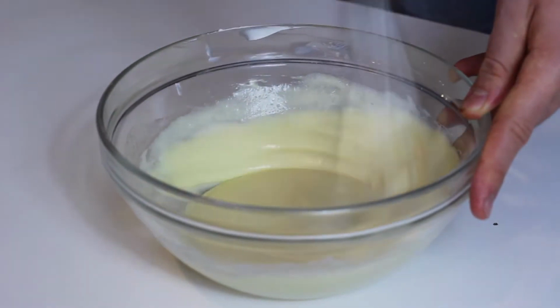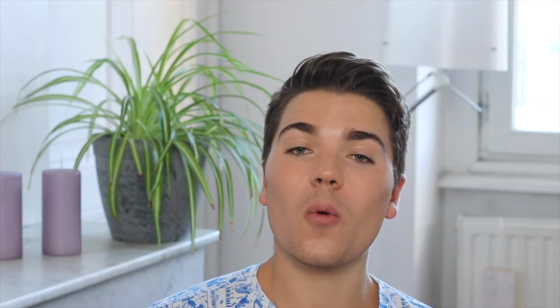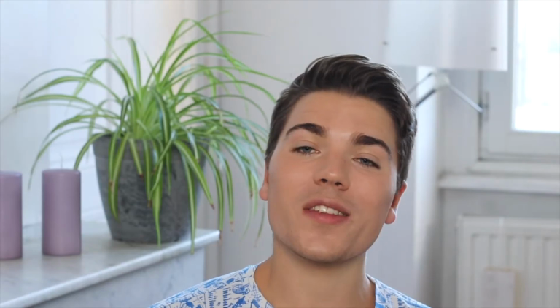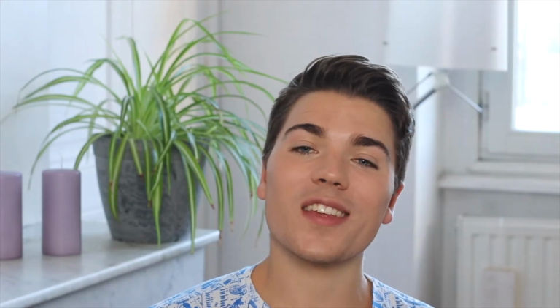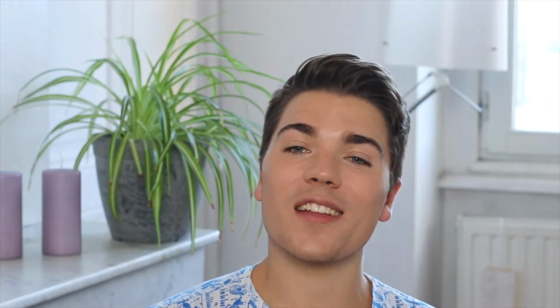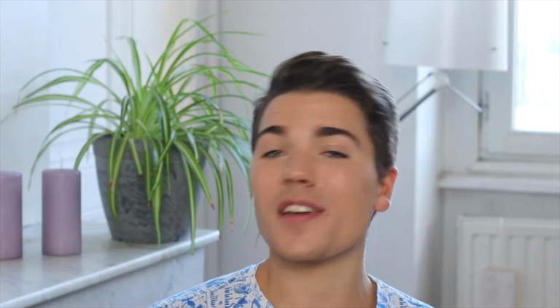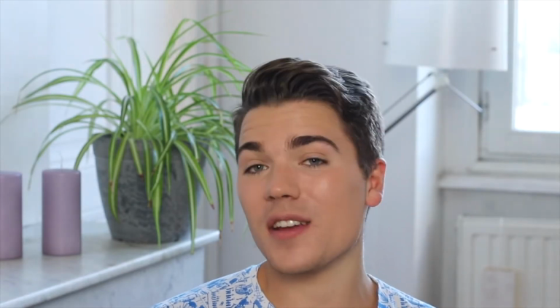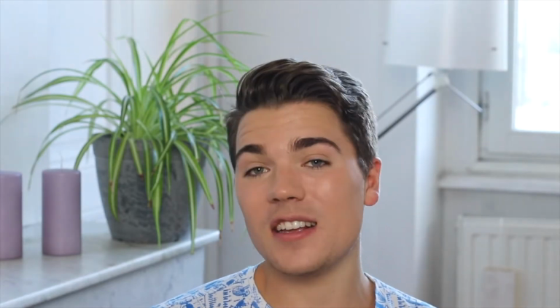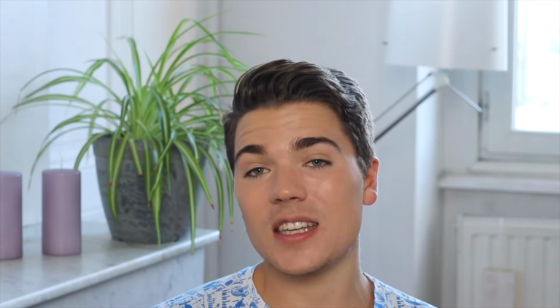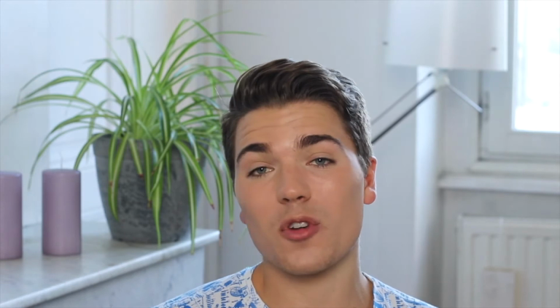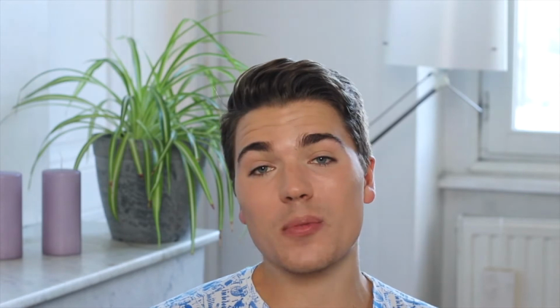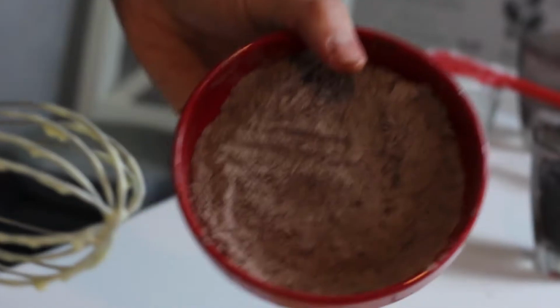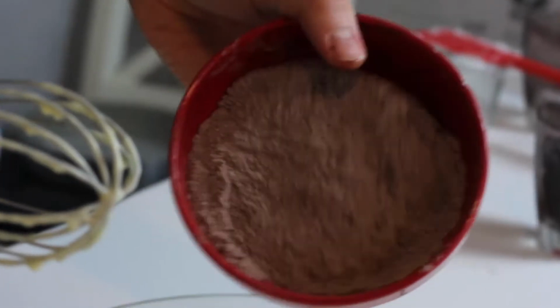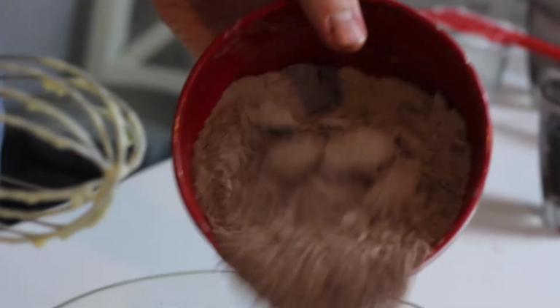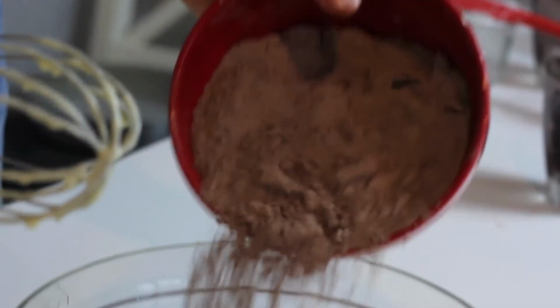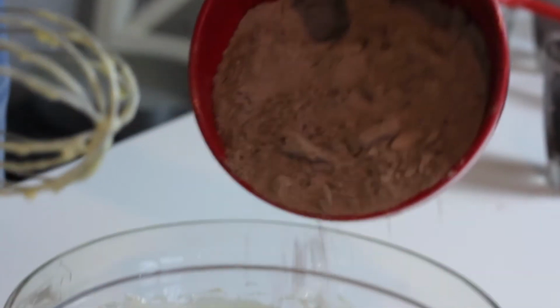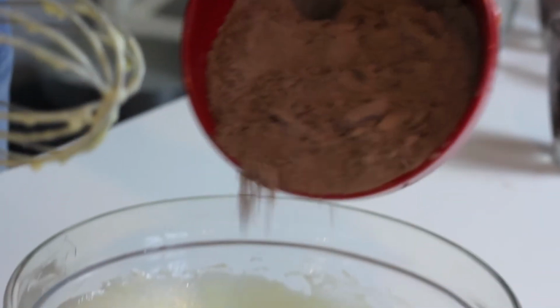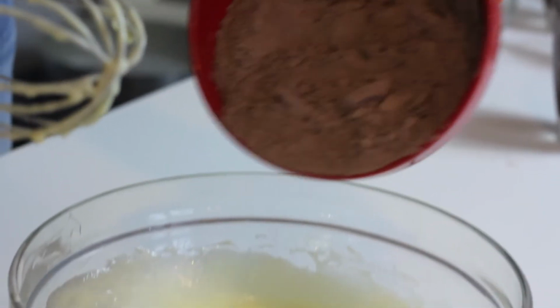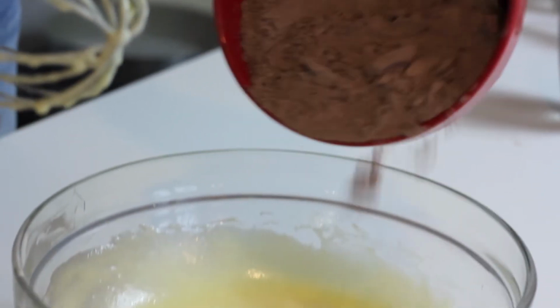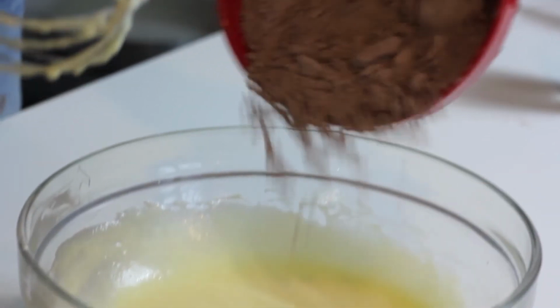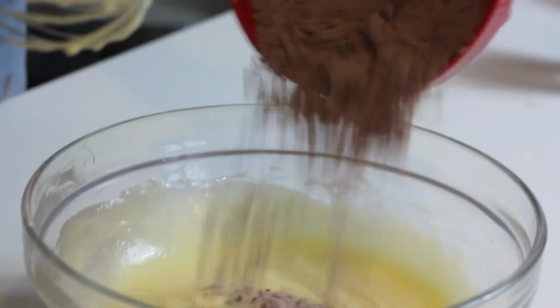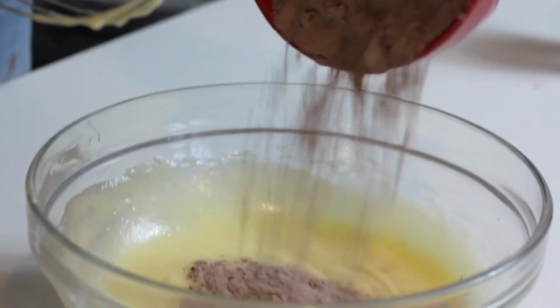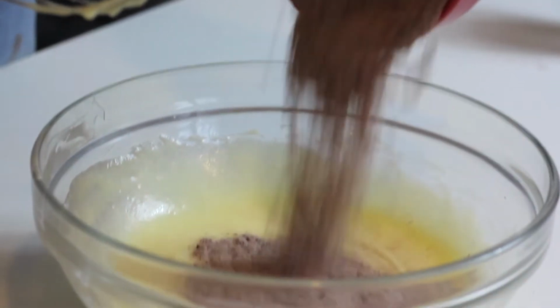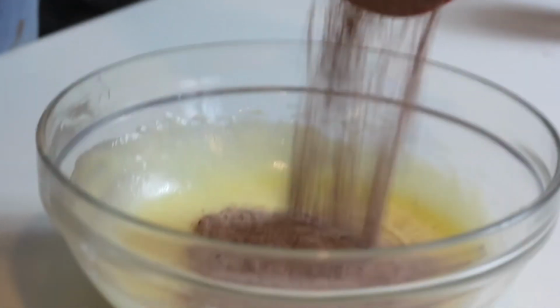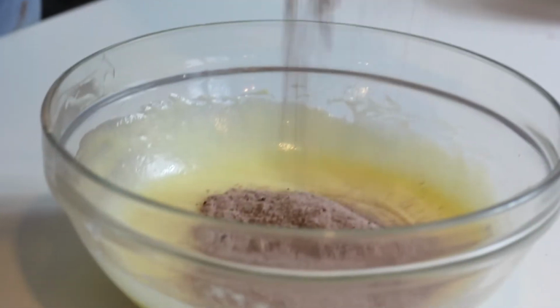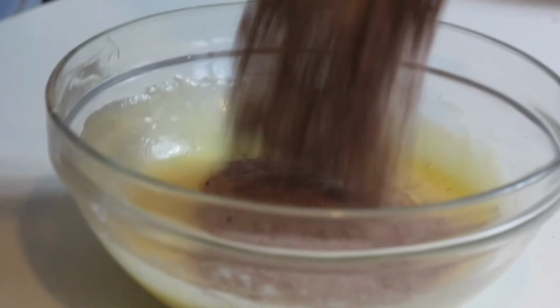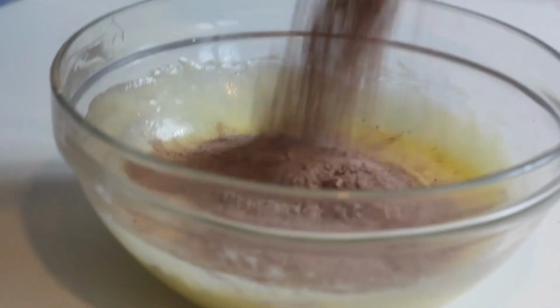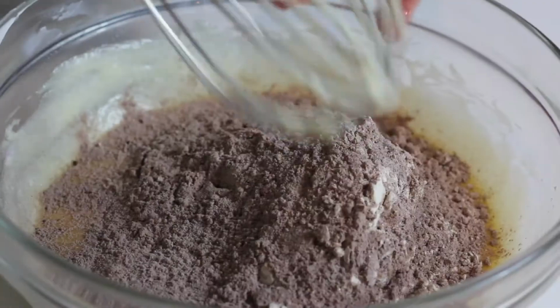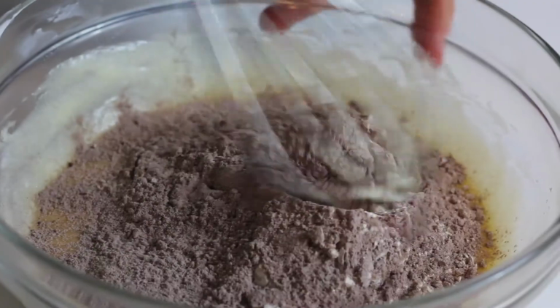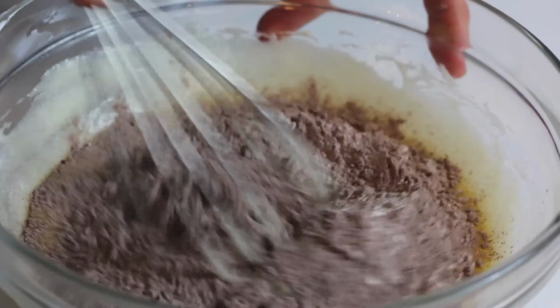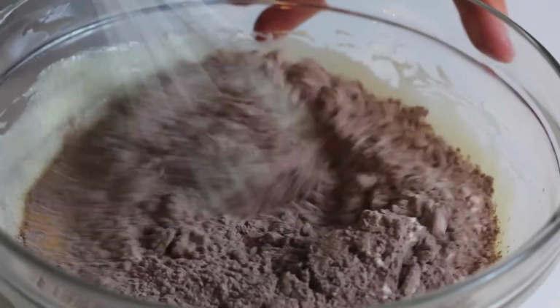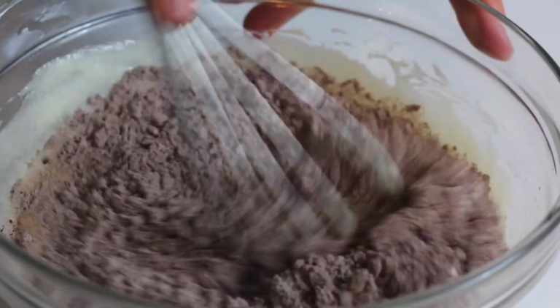Very easy — I'm going to put my dry ingredients into my liquid ingredients and mix well, and that's it.